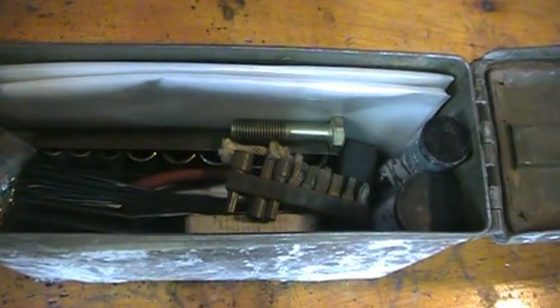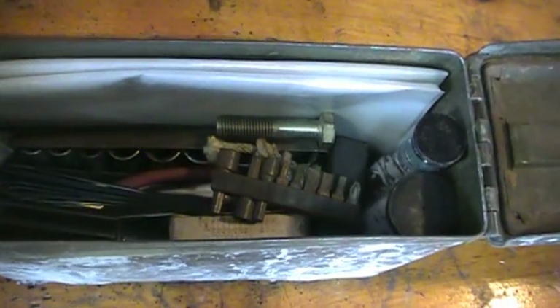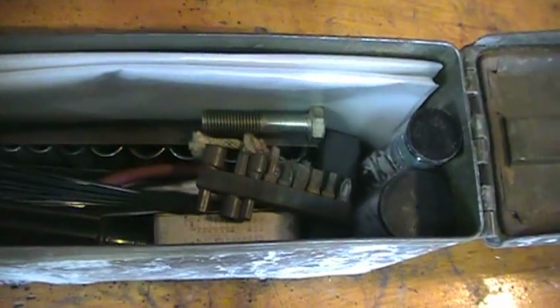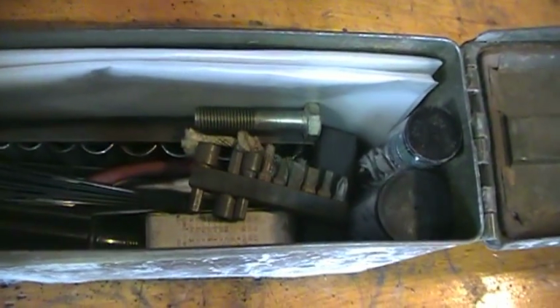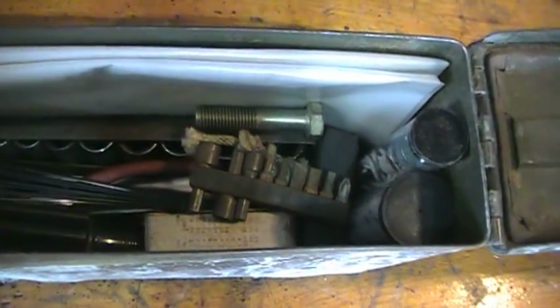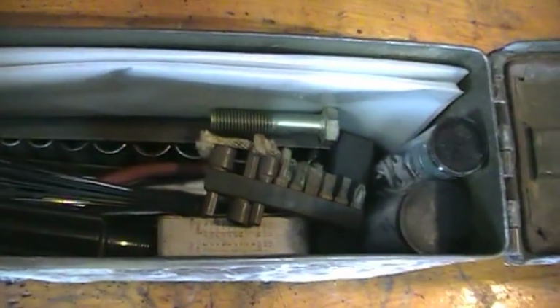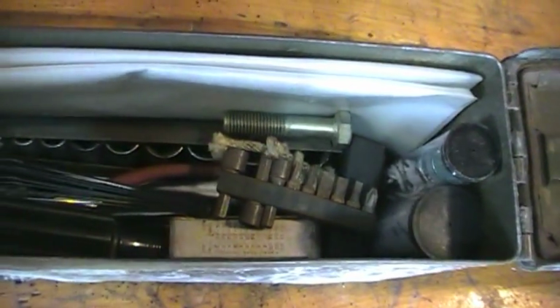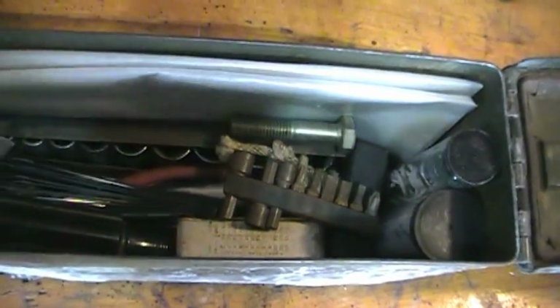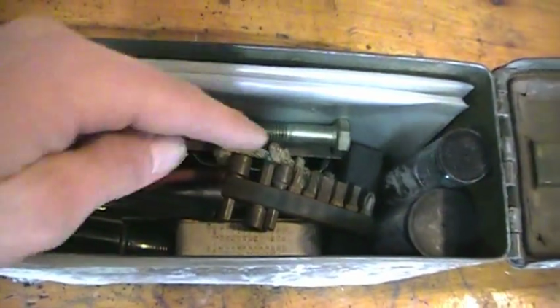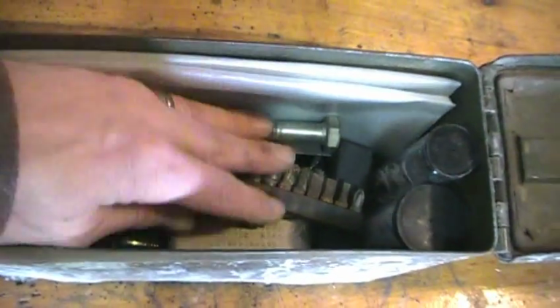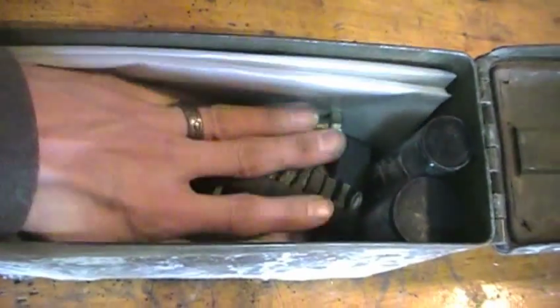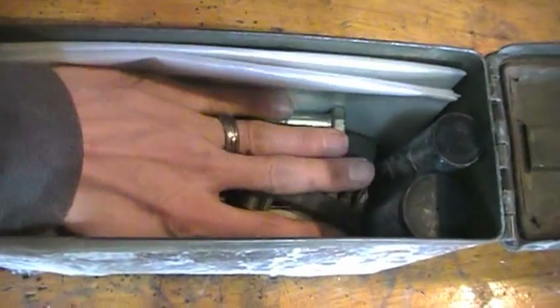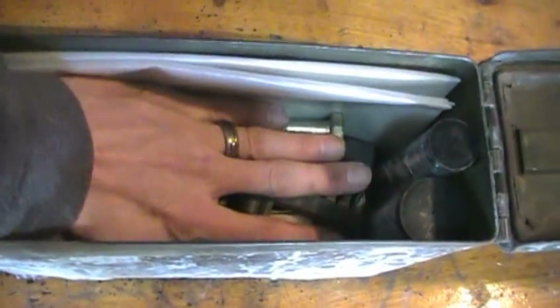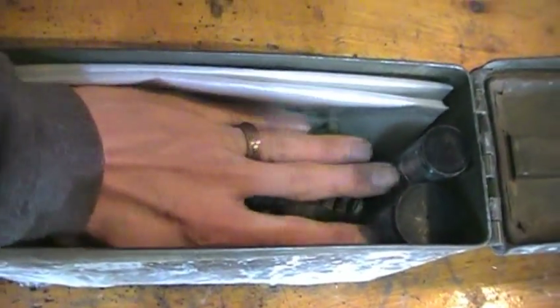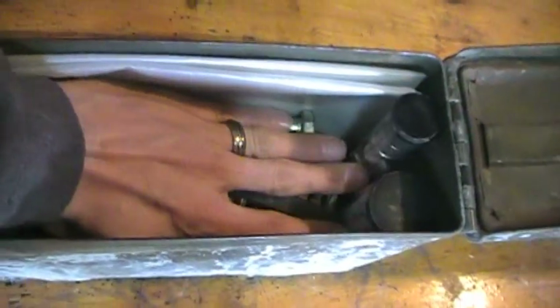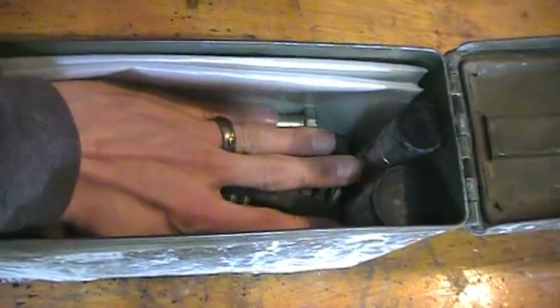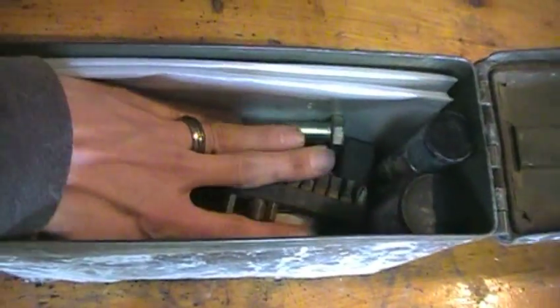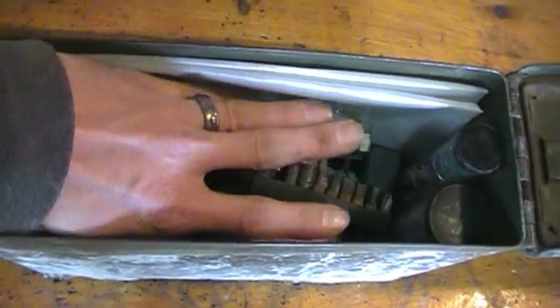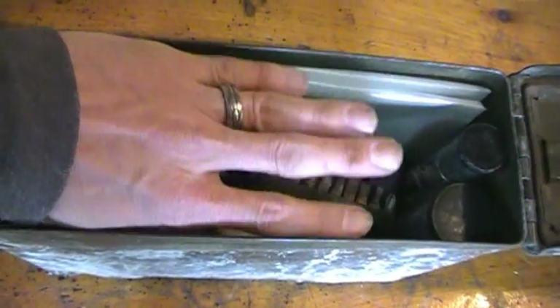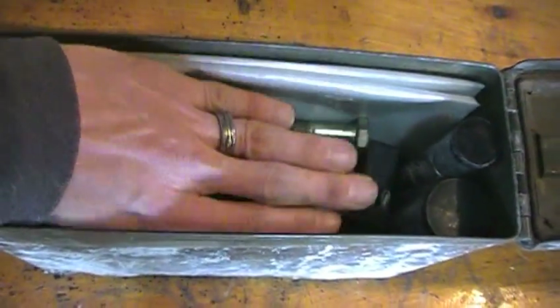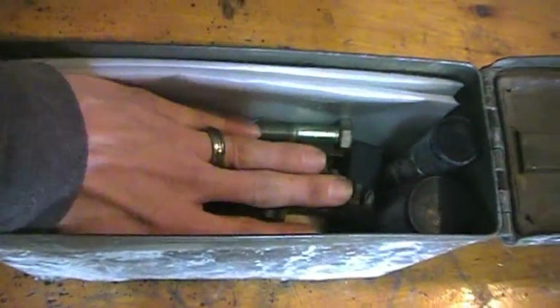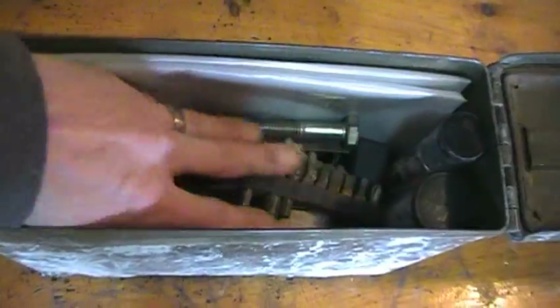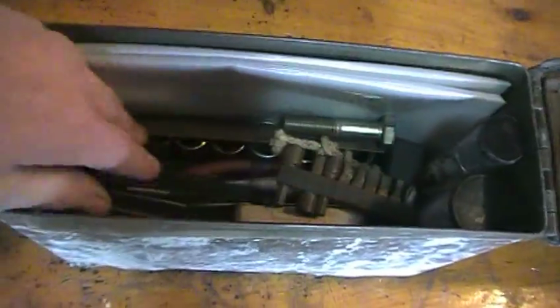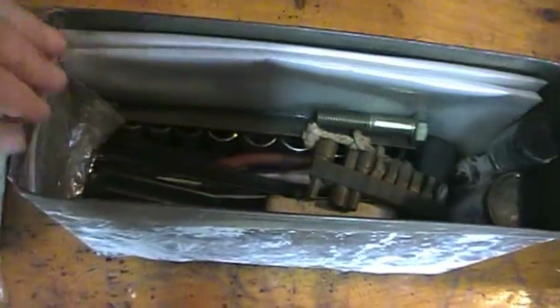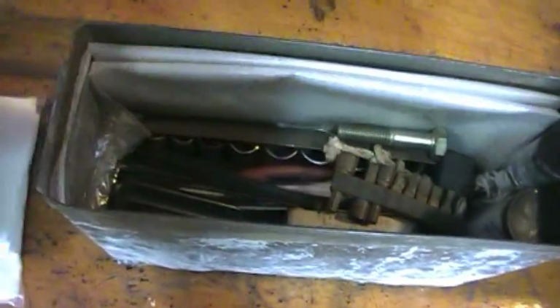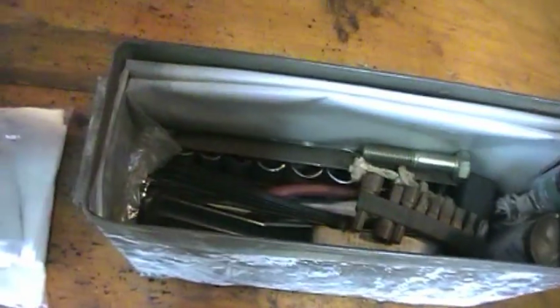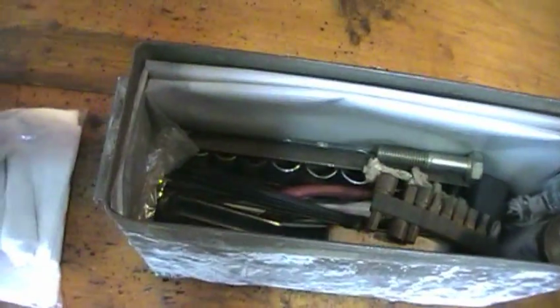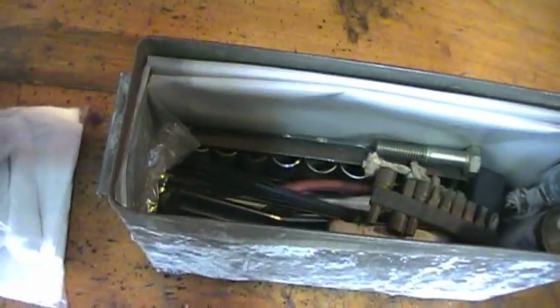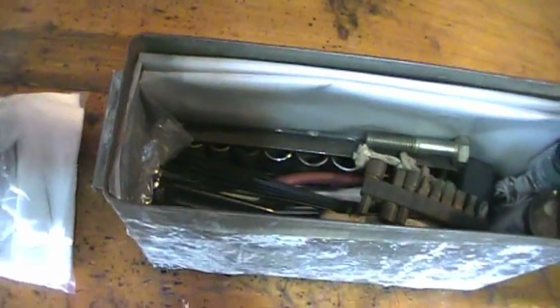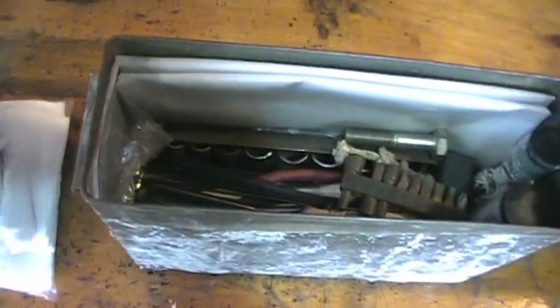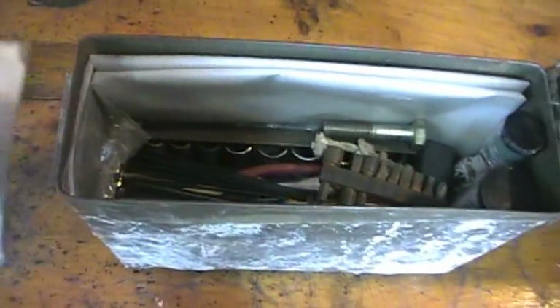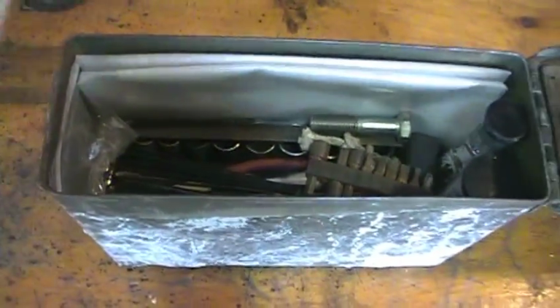Everything's back in the box. You can see I've got plenty of room to spare in here — I can put my hand right down in there with no problem, so I could put even more in here.